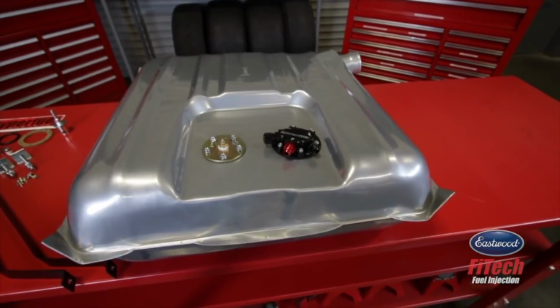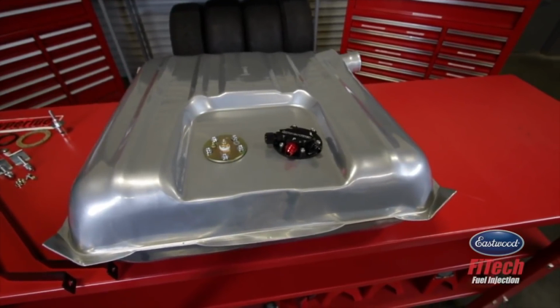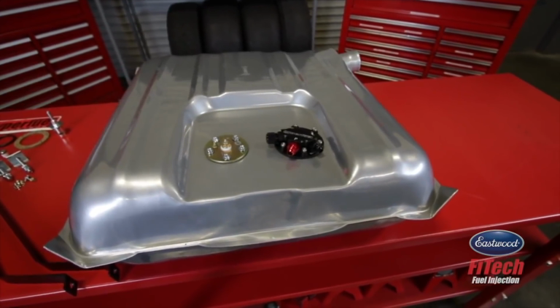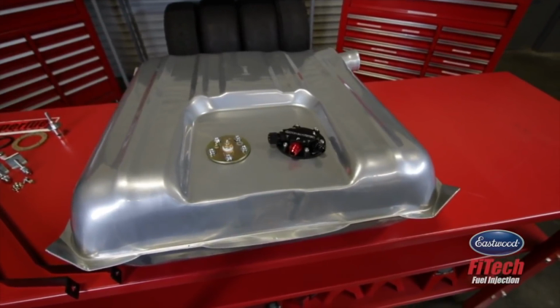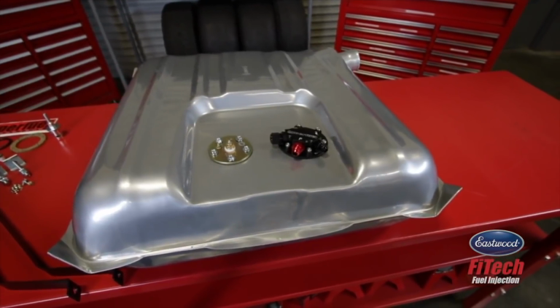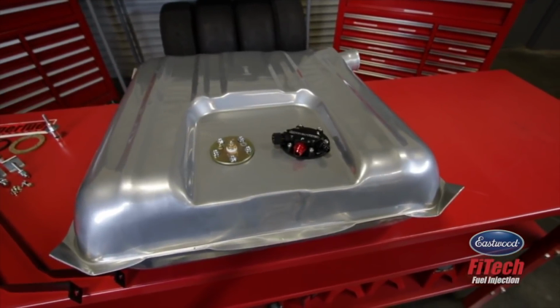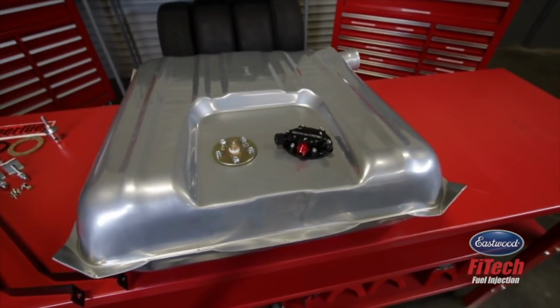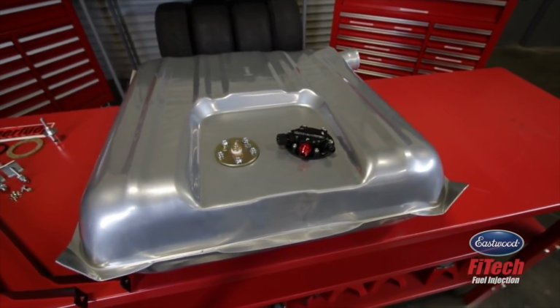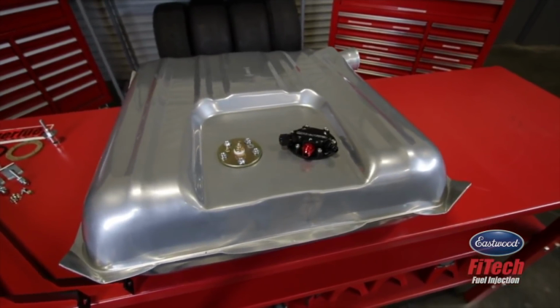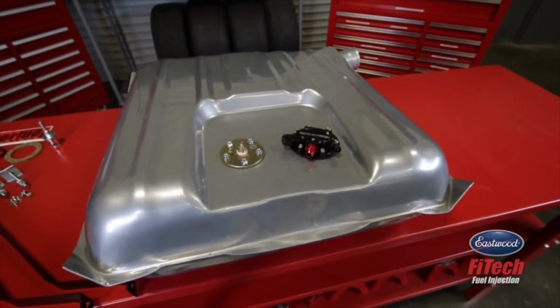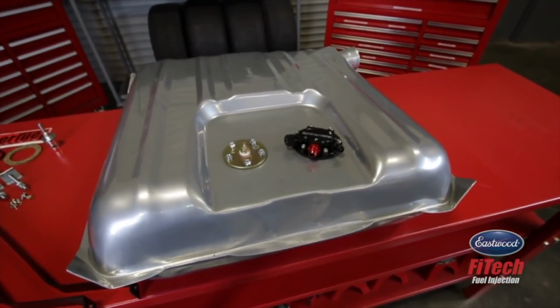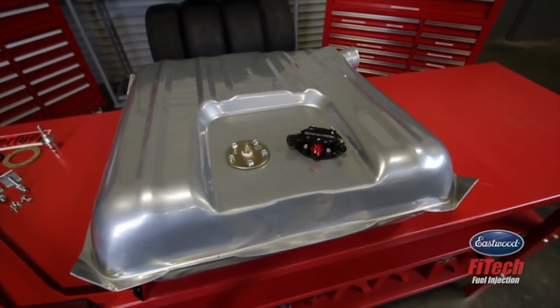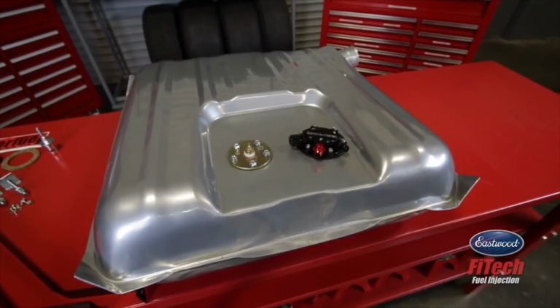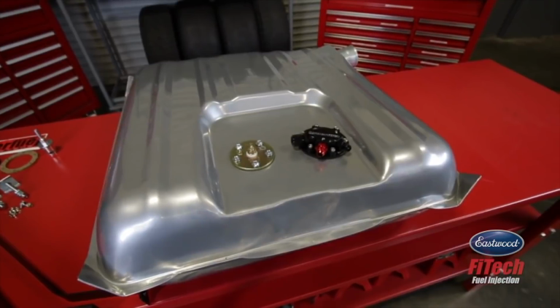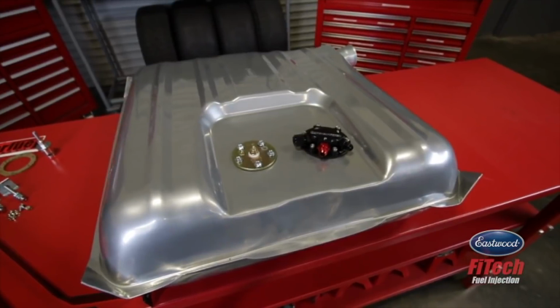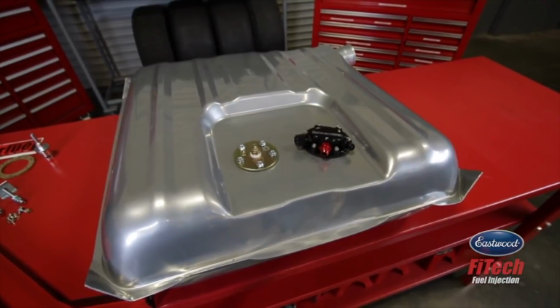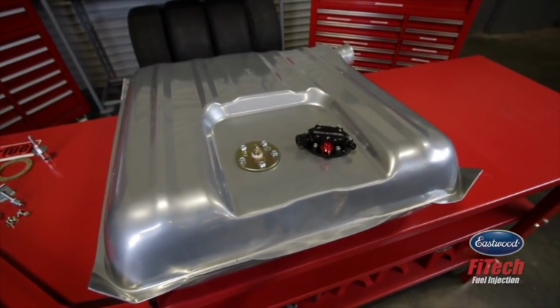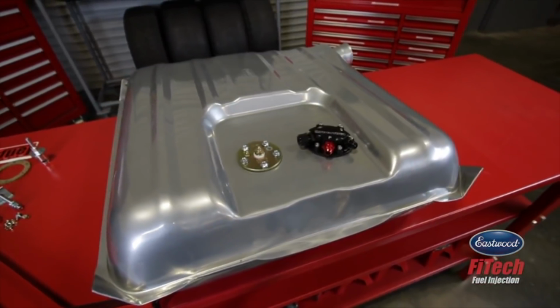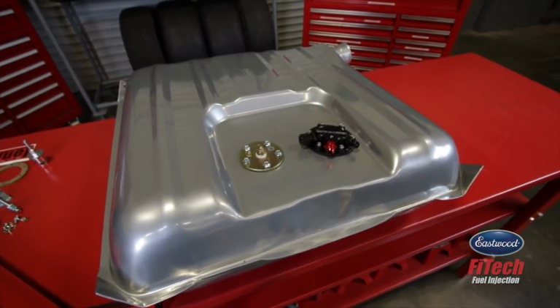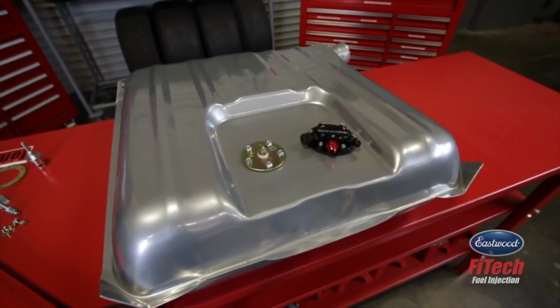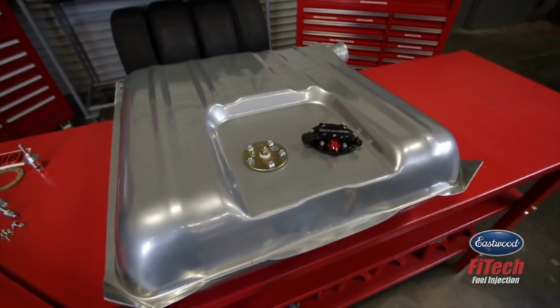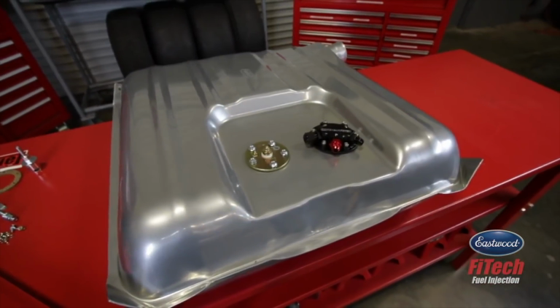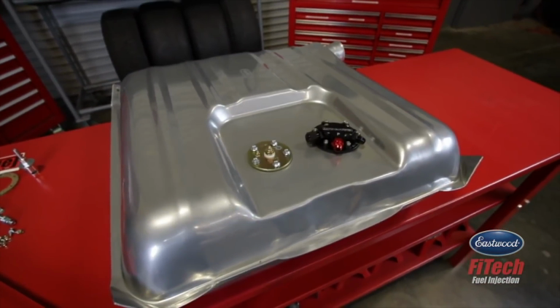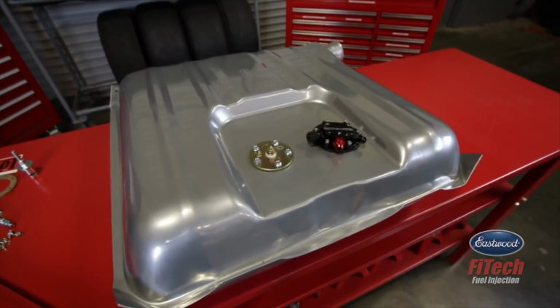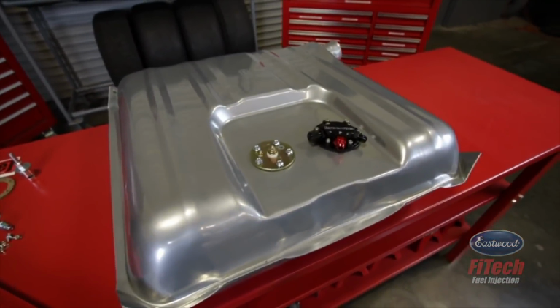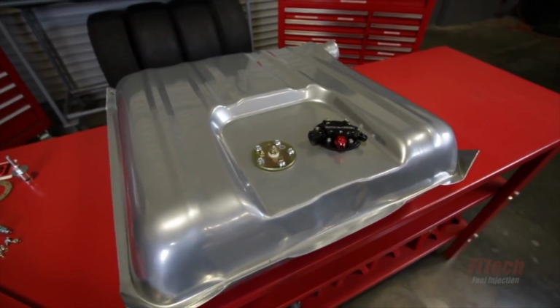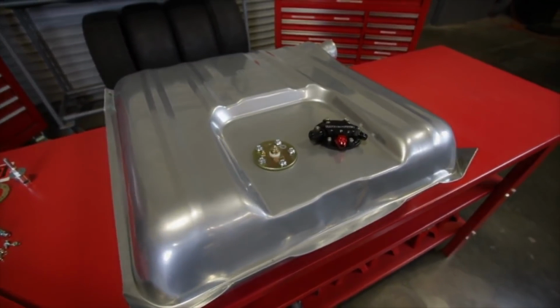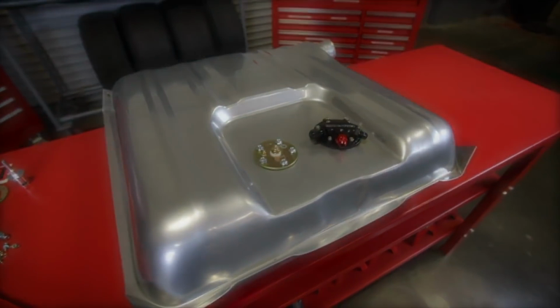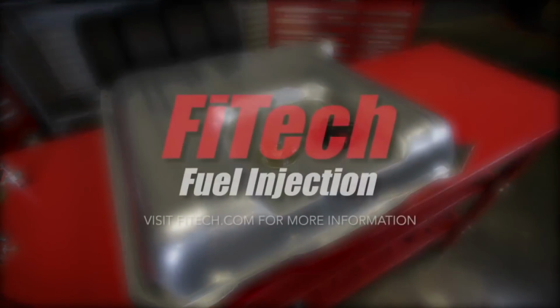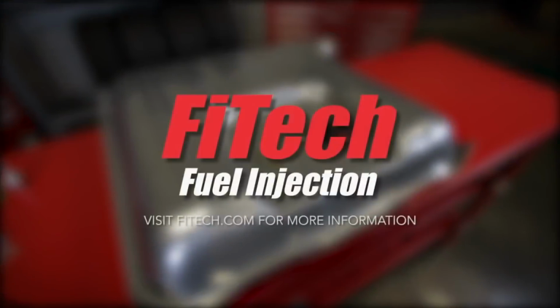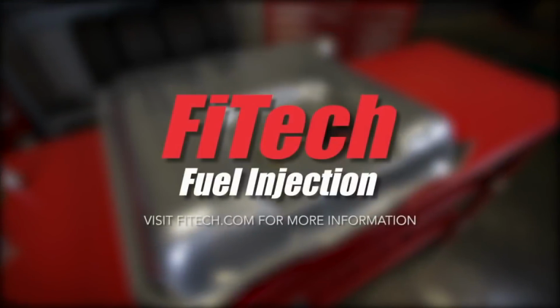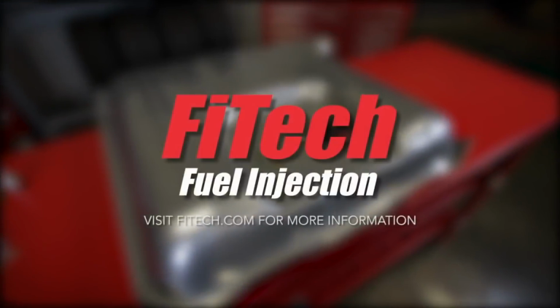Make sure to match the fittings on the module to match the fuel lines in your car and you'll be ready to hit the road.